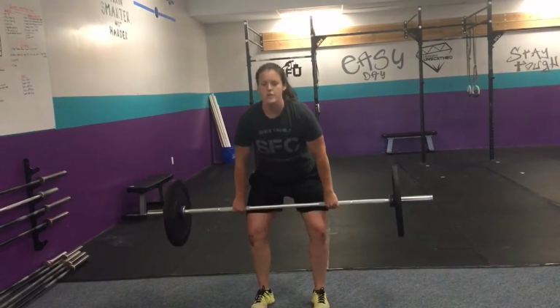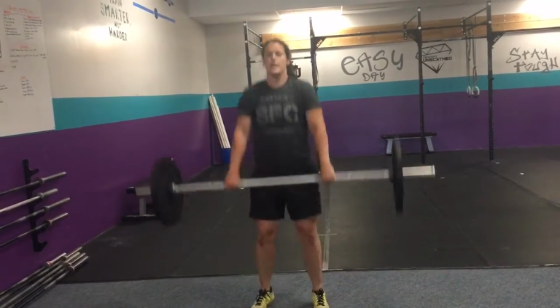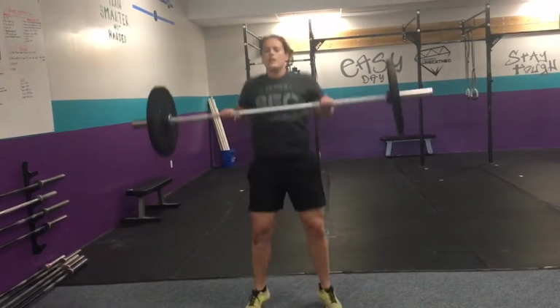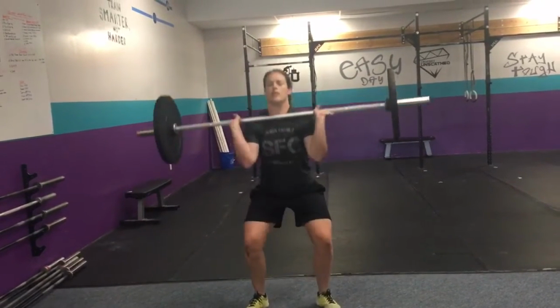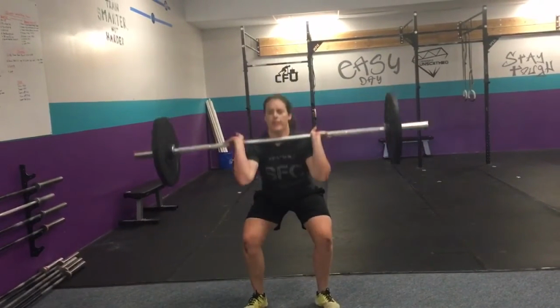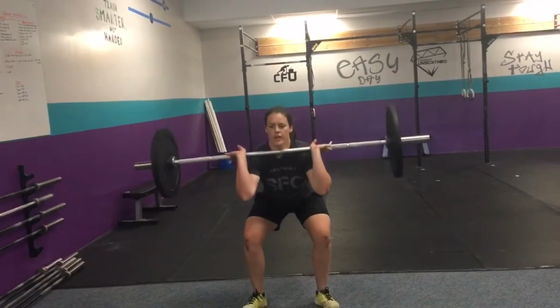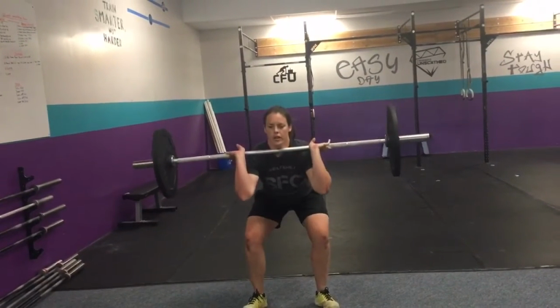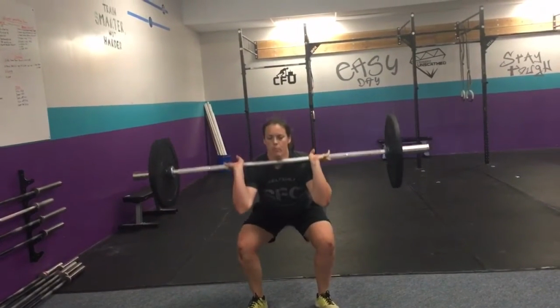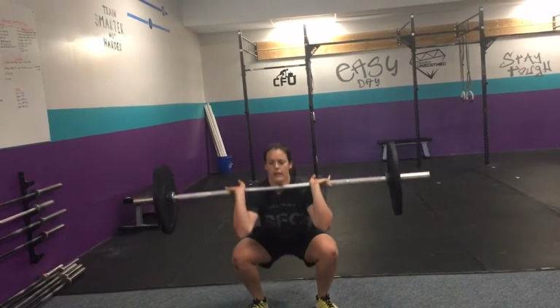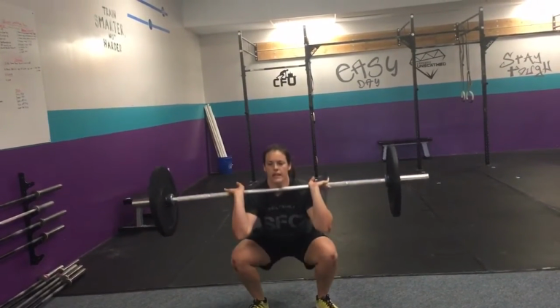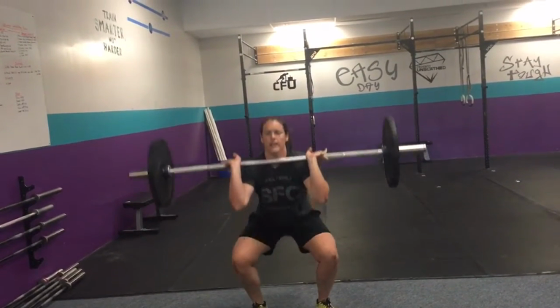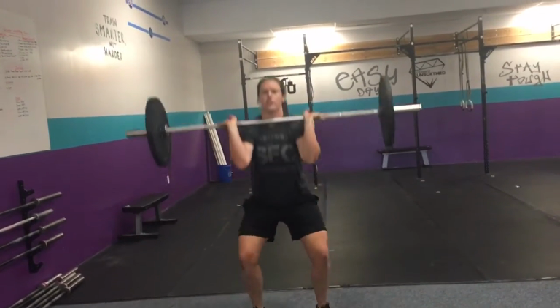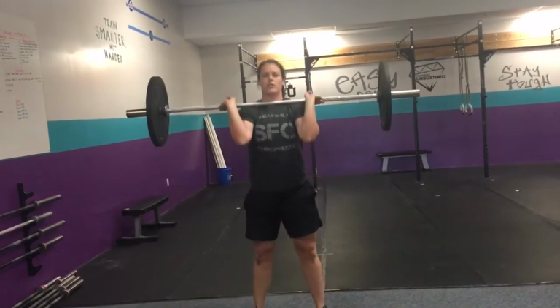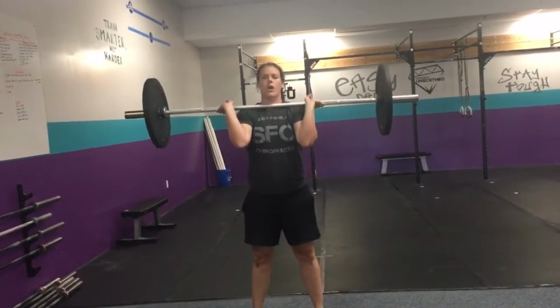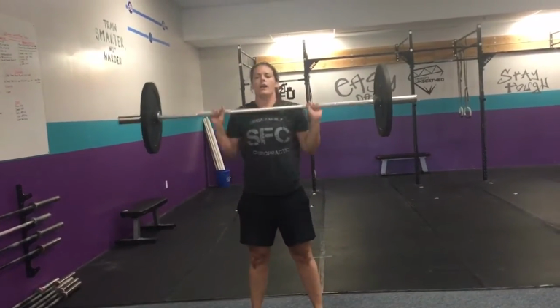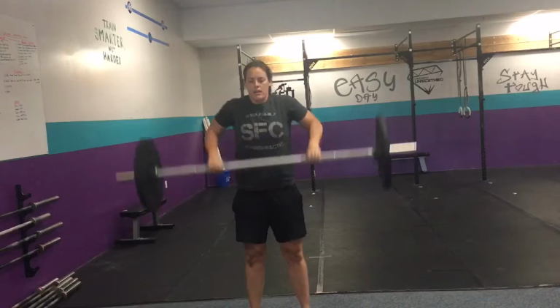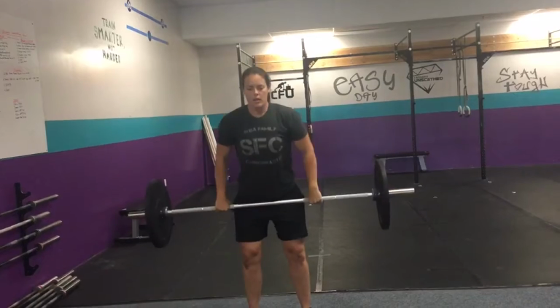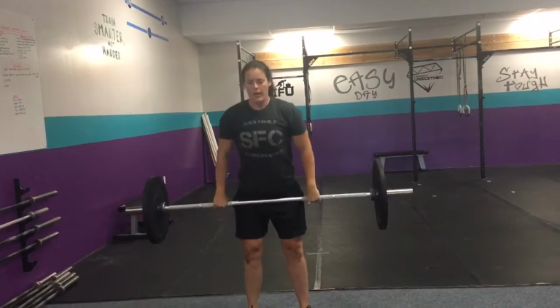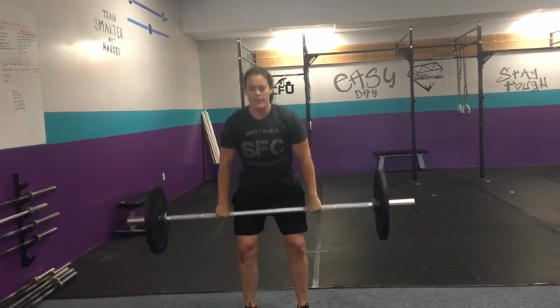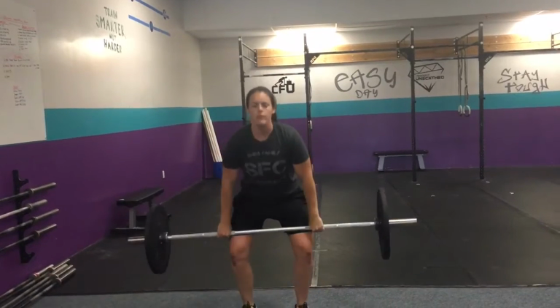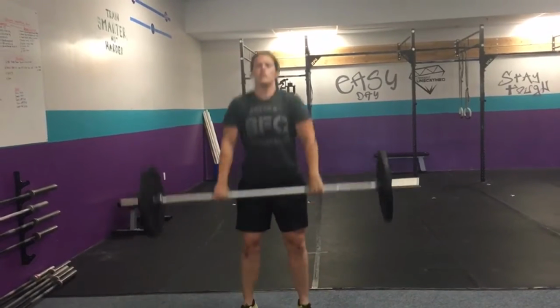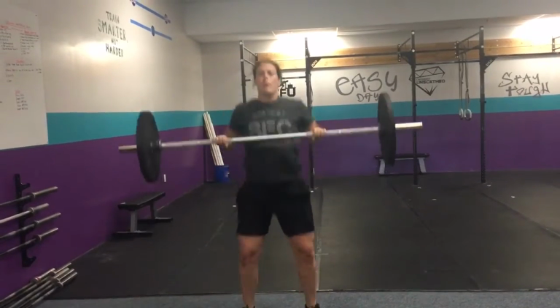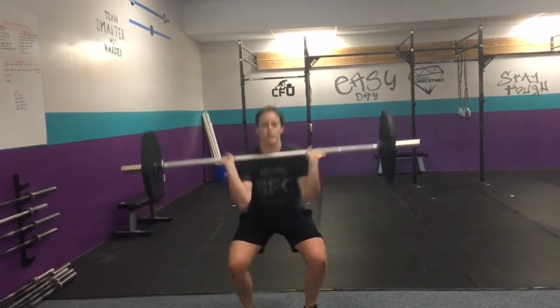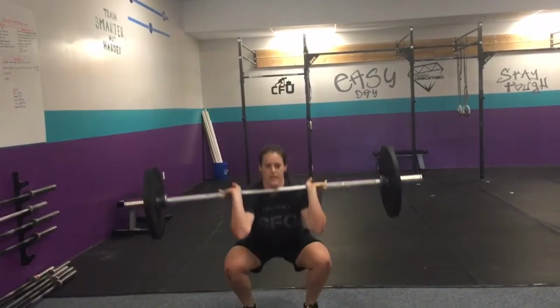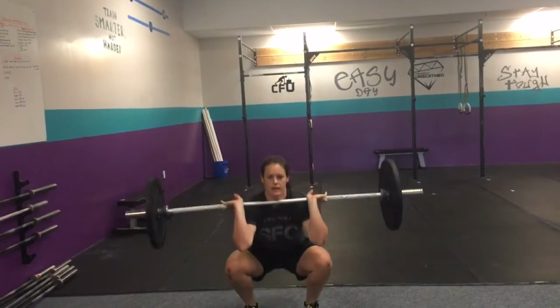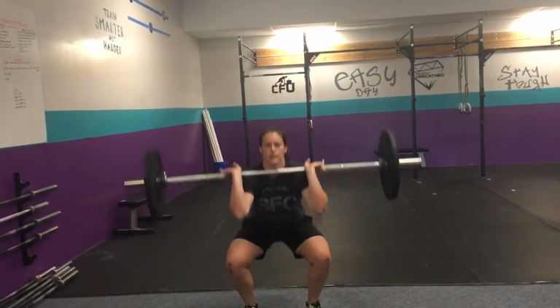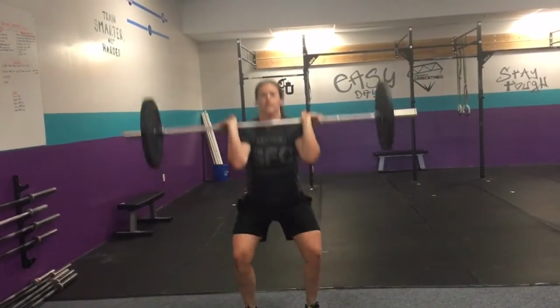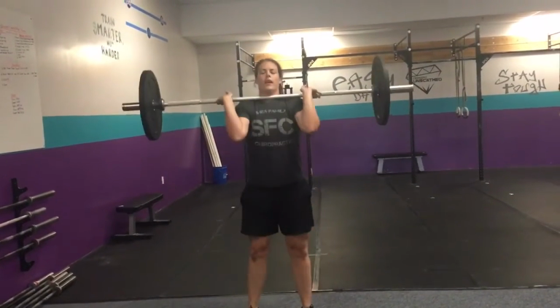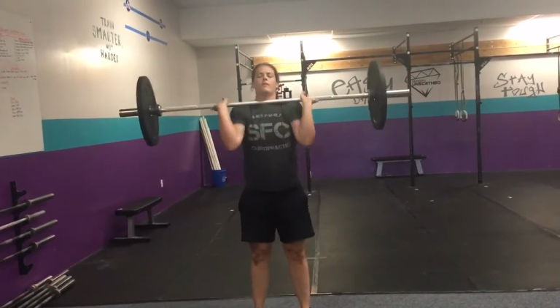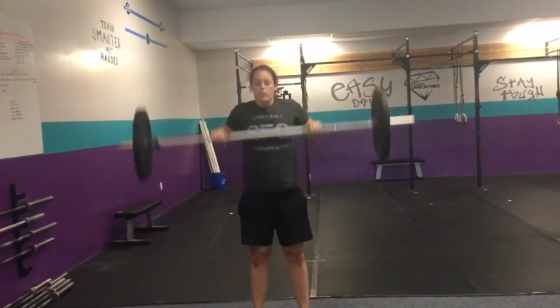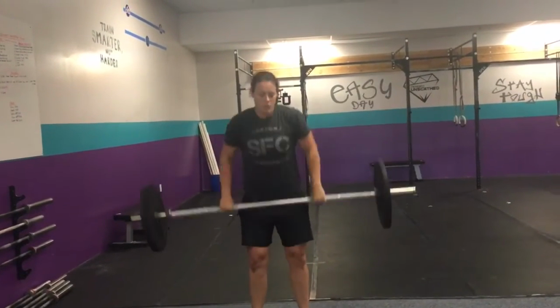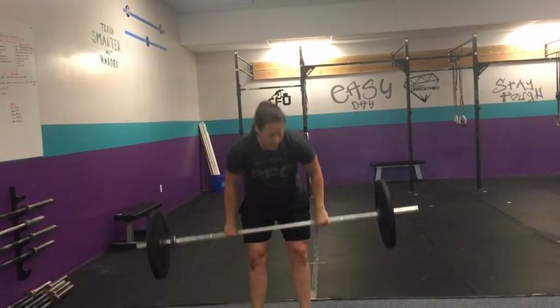You're gonna clean, catch it in a squat, come back down — don't pass your knee. Full squat.